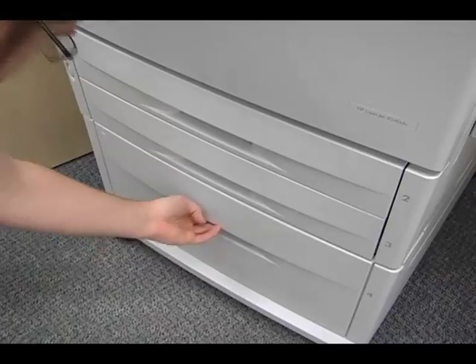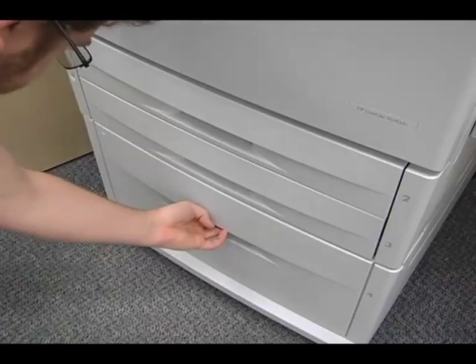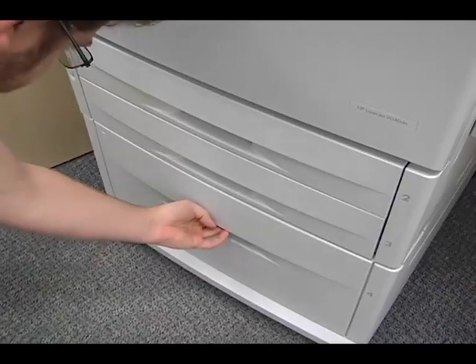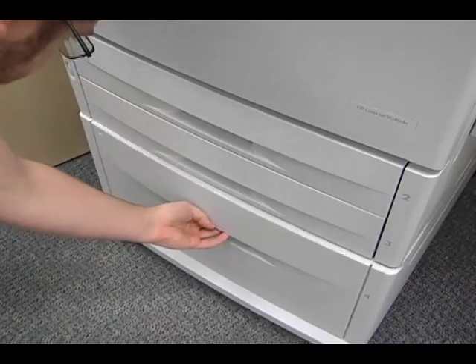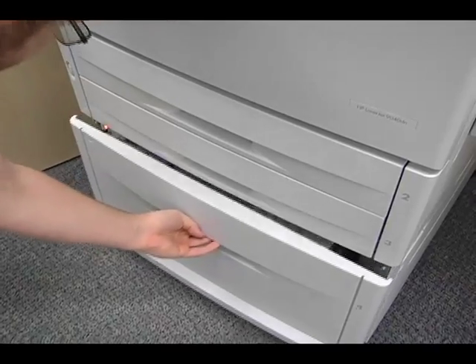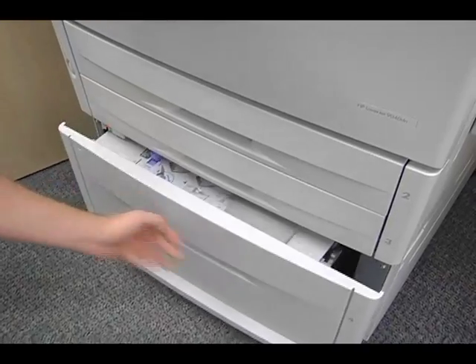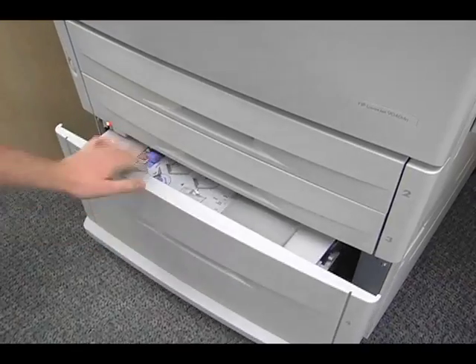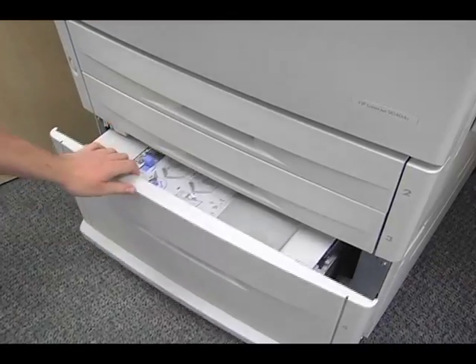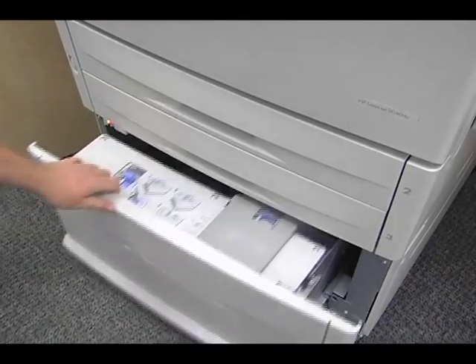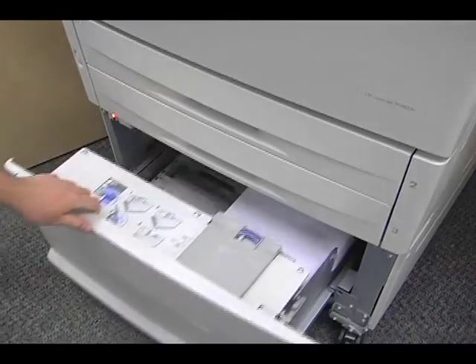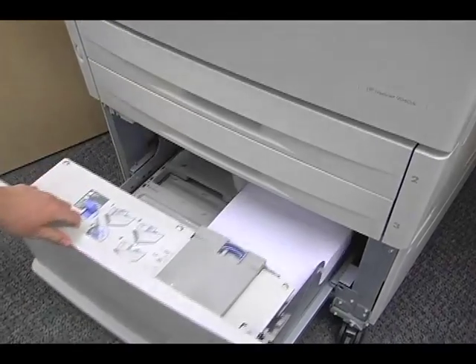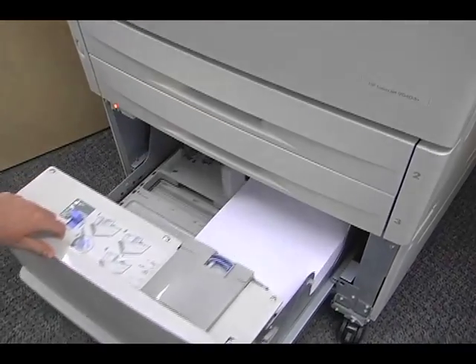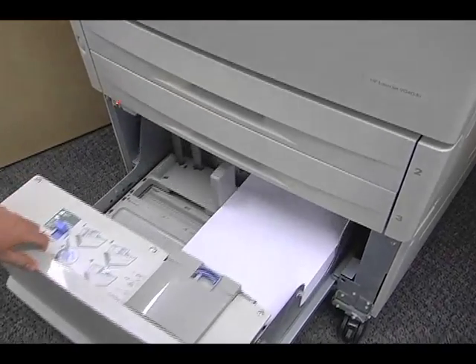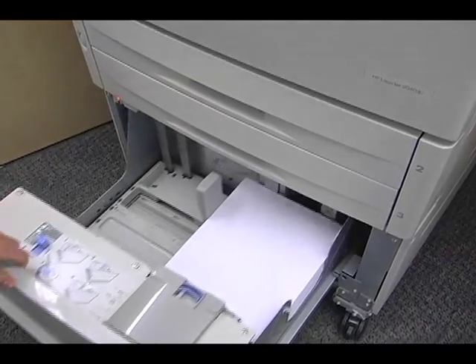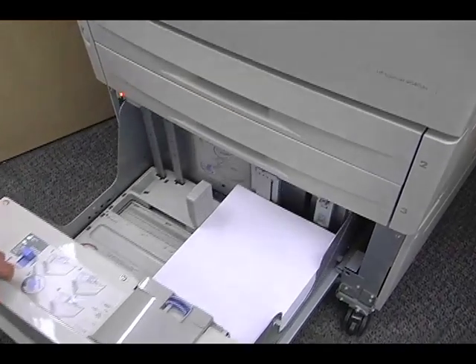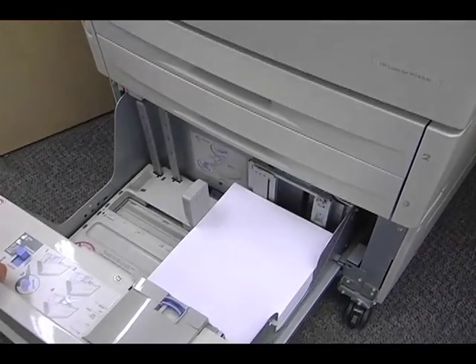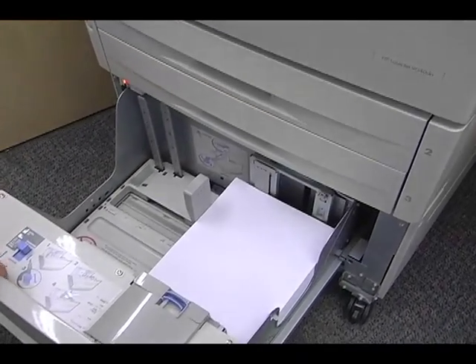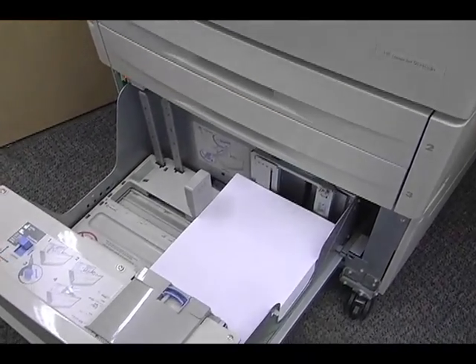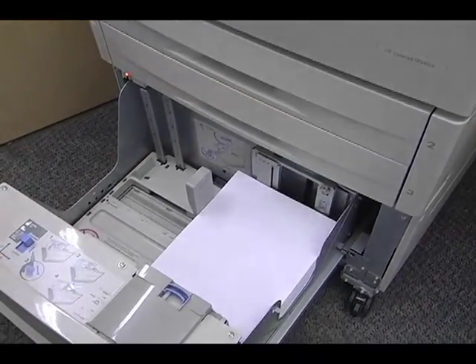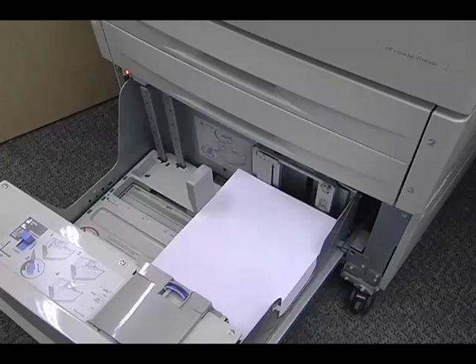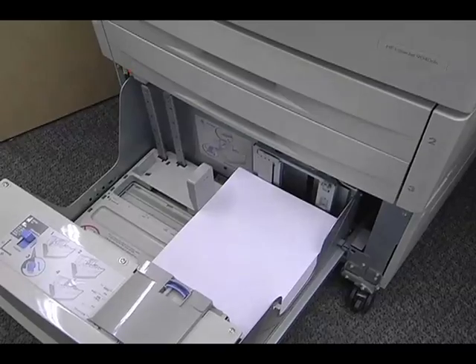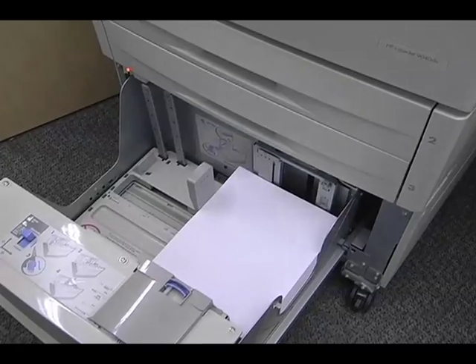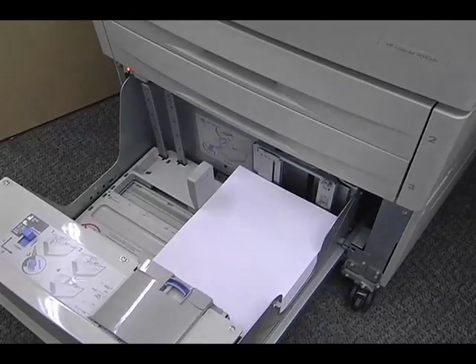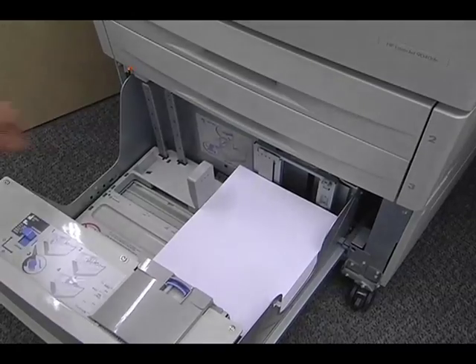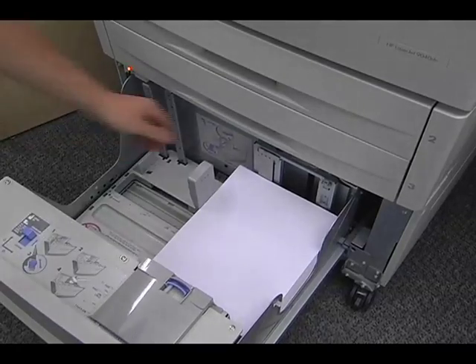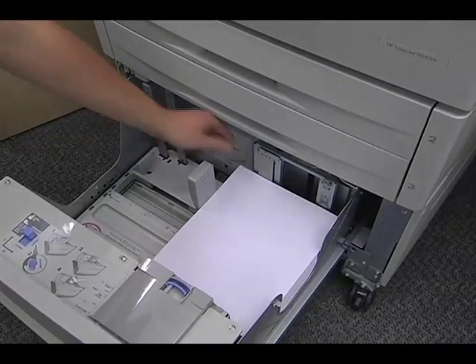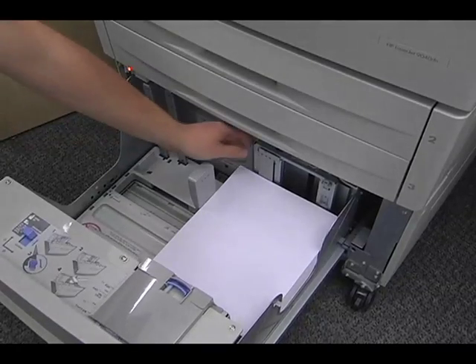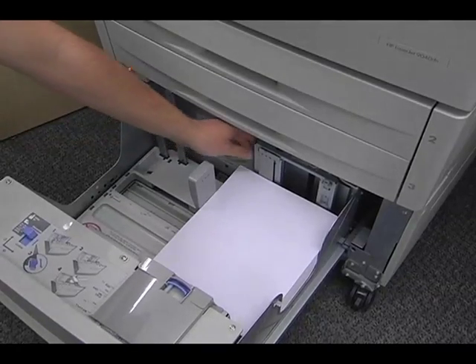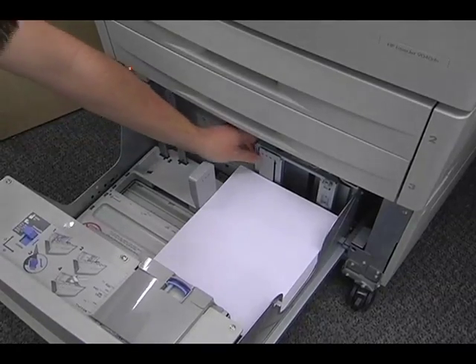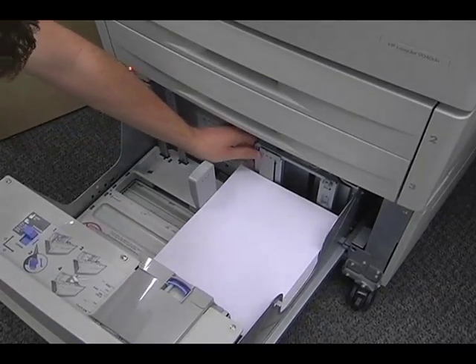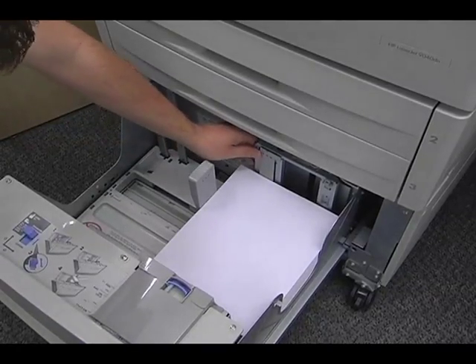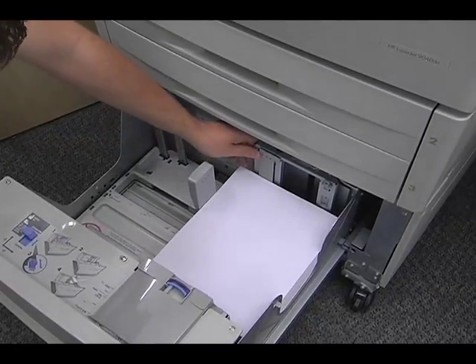Tray four works in the same way as the smaller two, but it will hold a total of three reams of paper to reach the fill line.